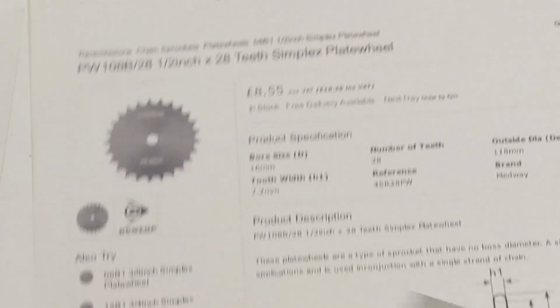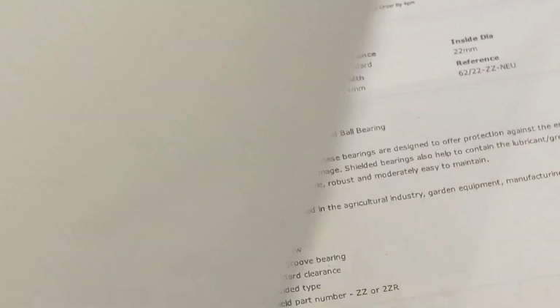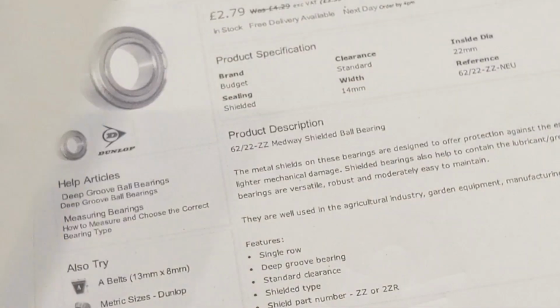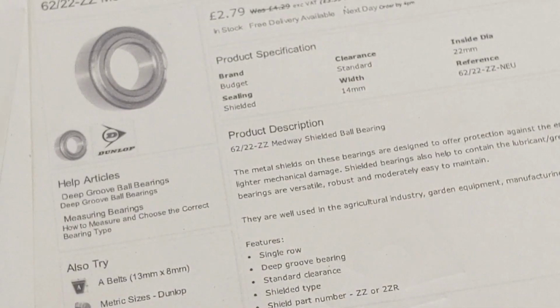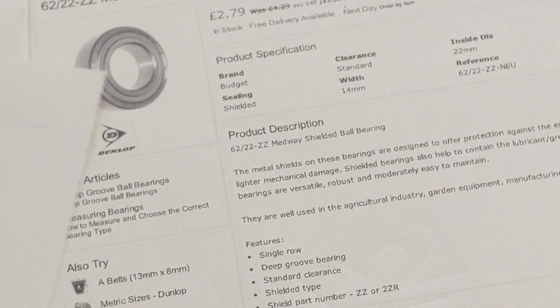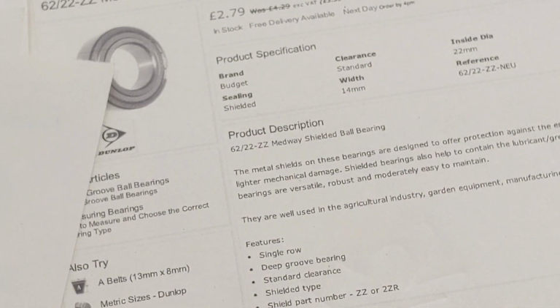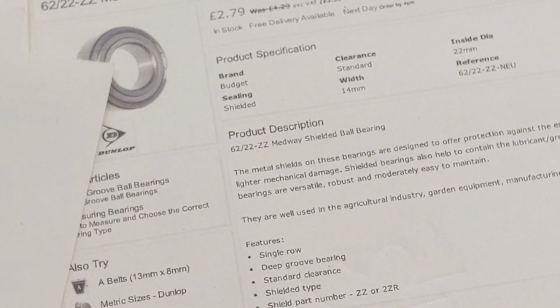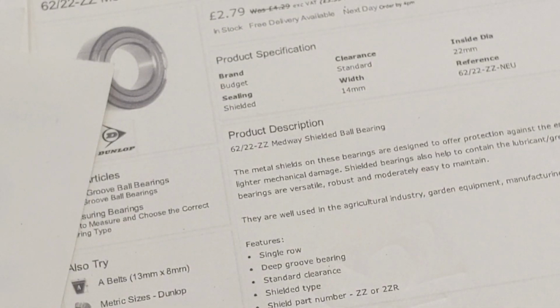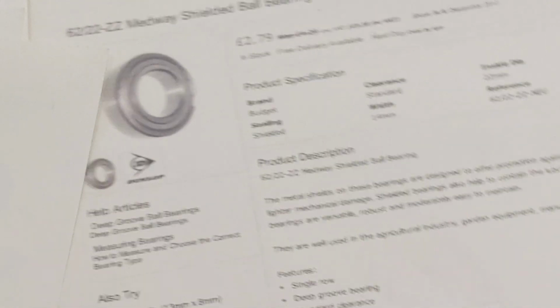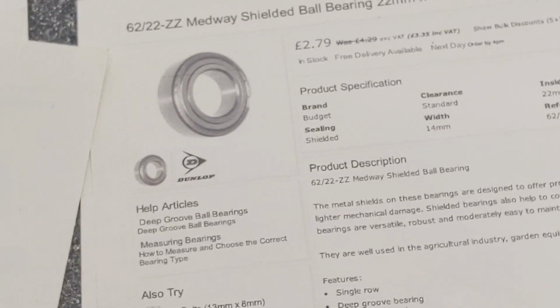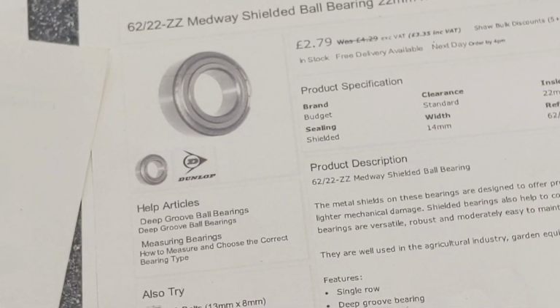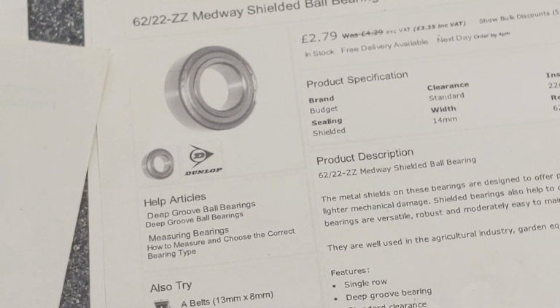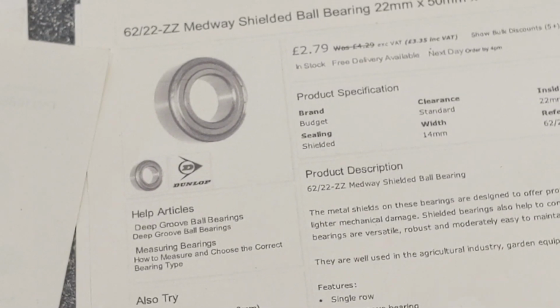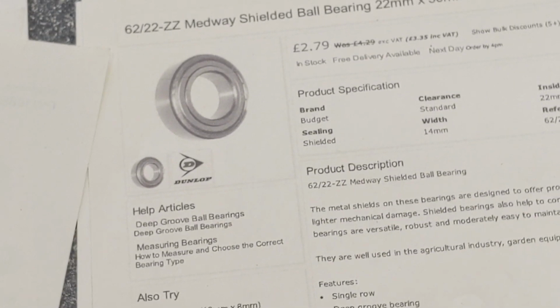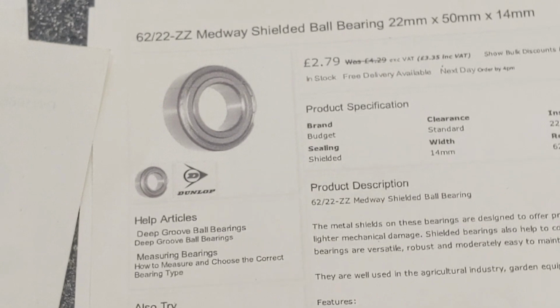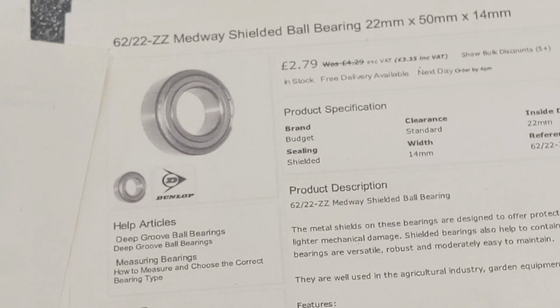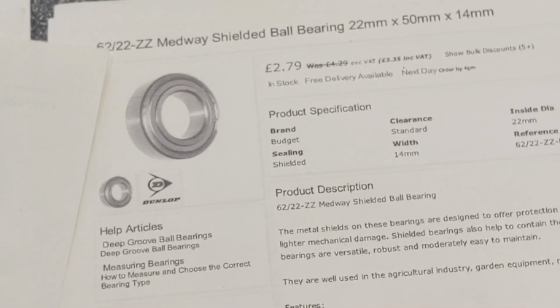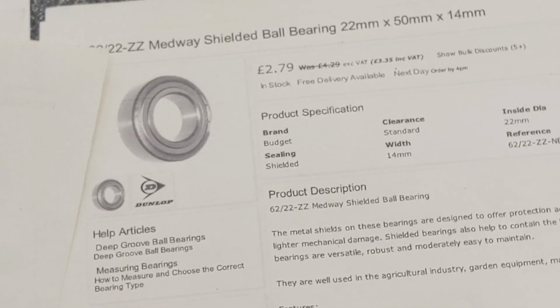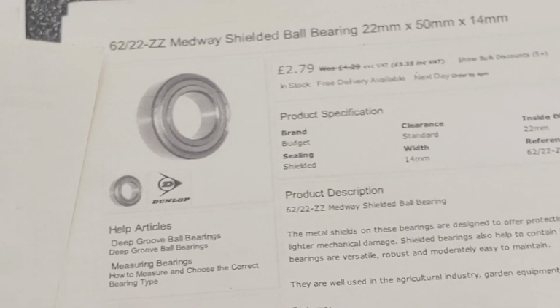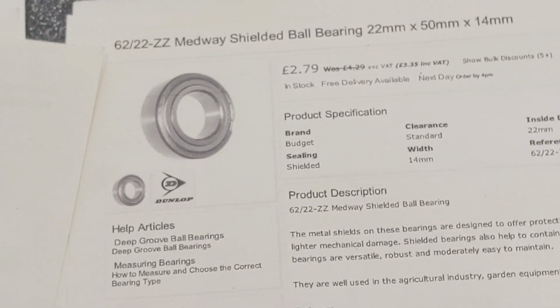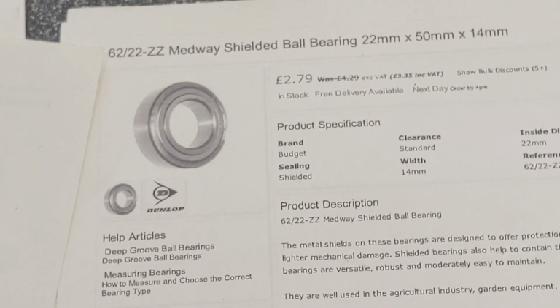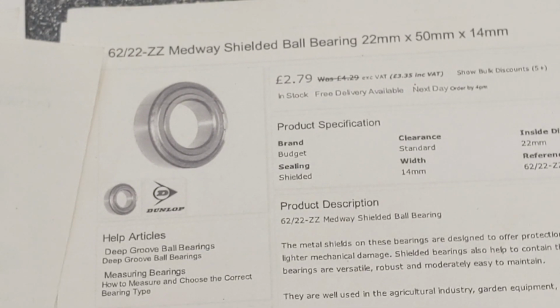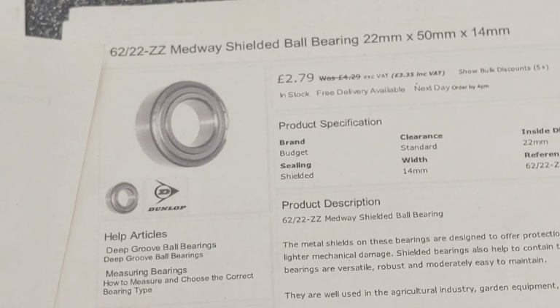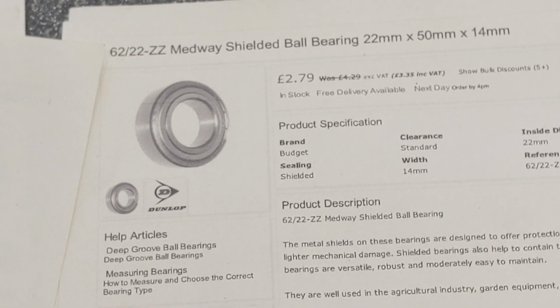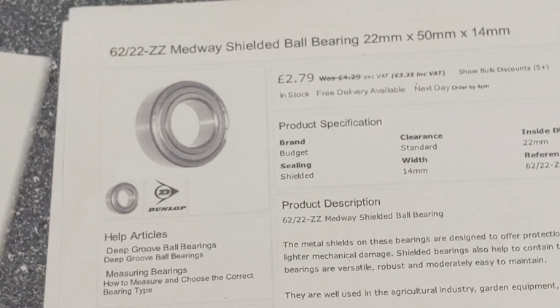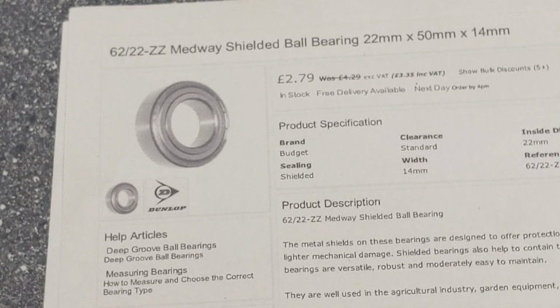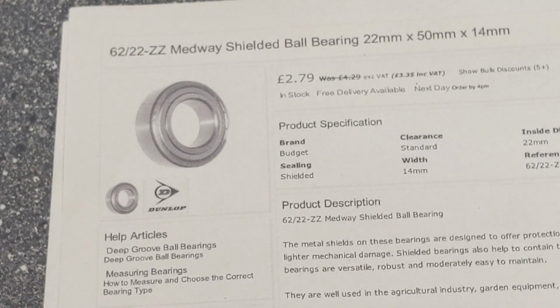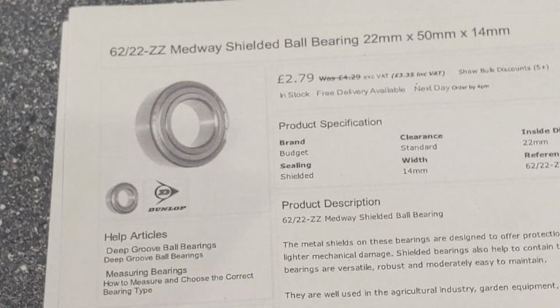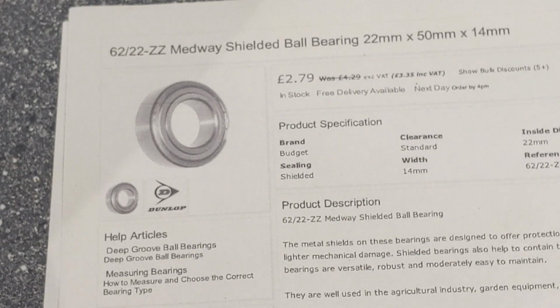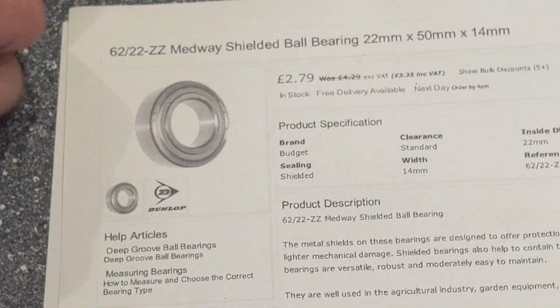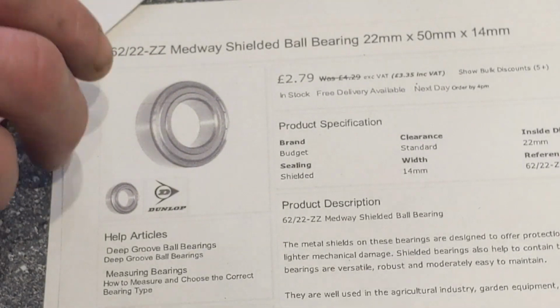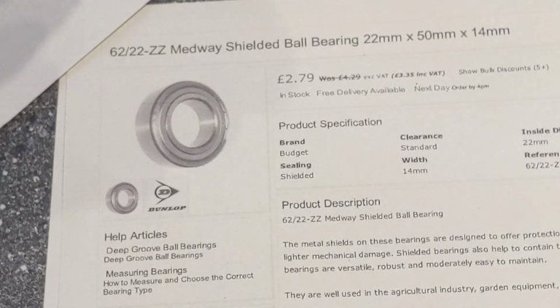I've got four of these bearings which are going to be used mainly as spacers.